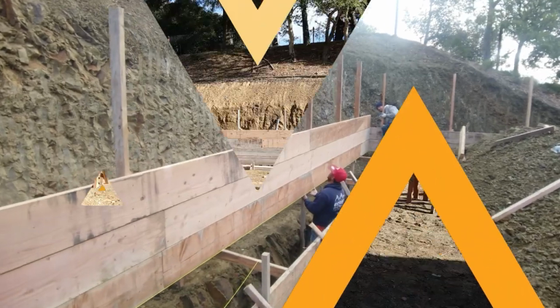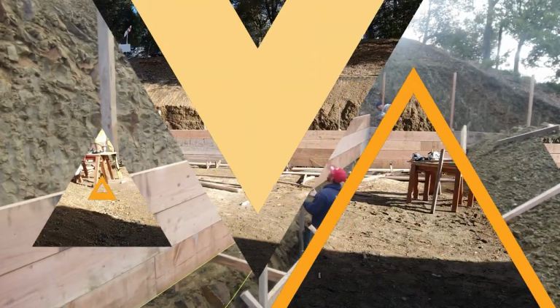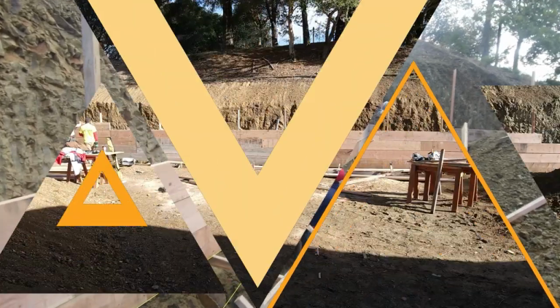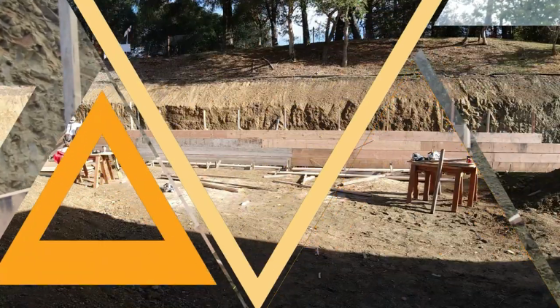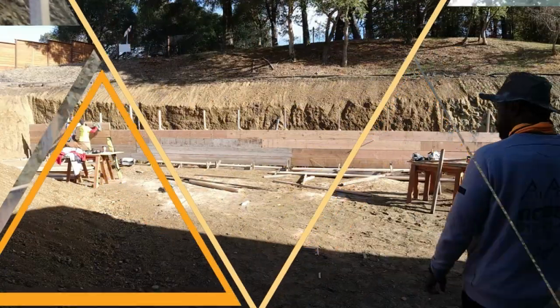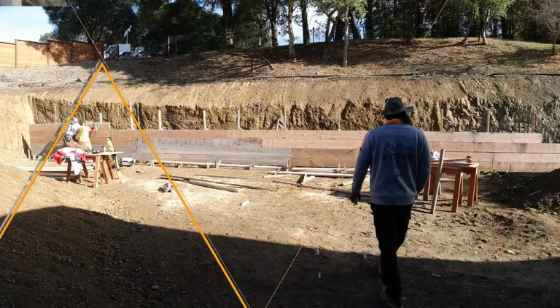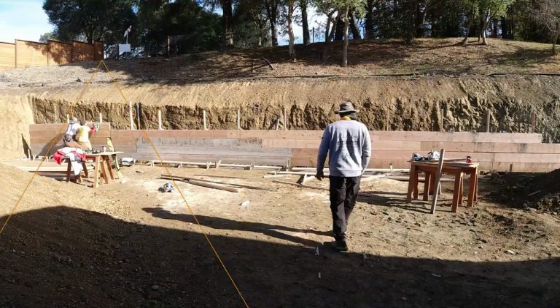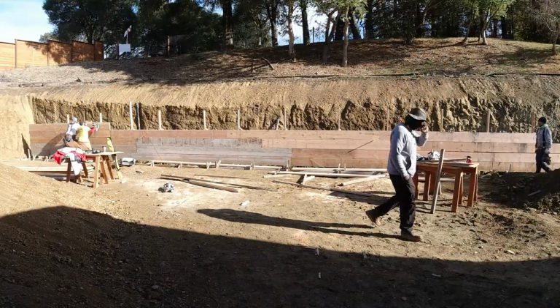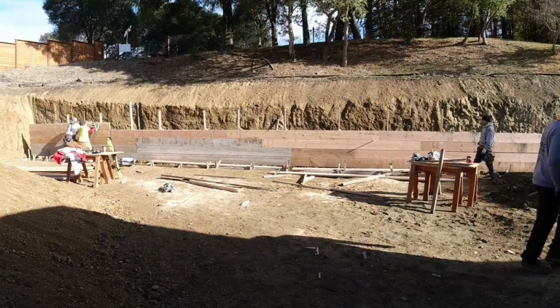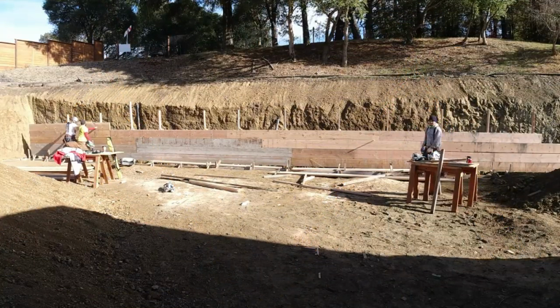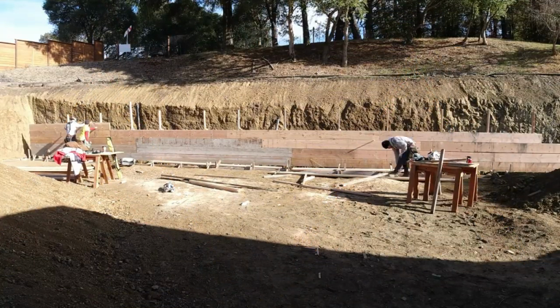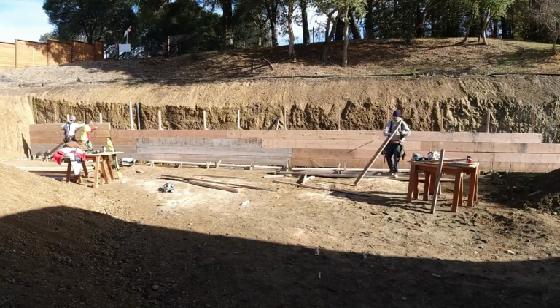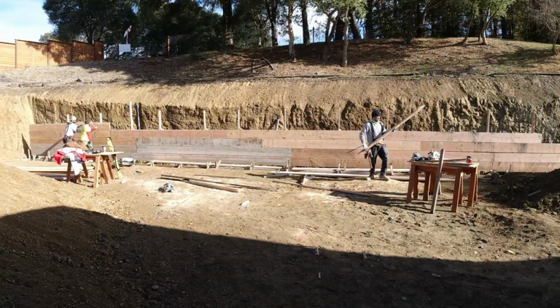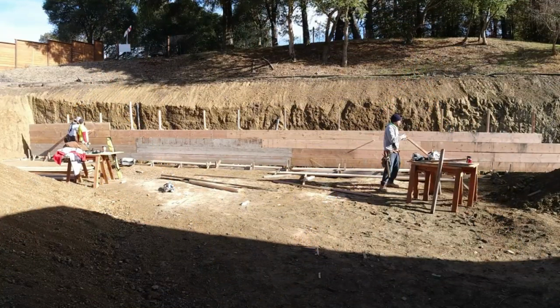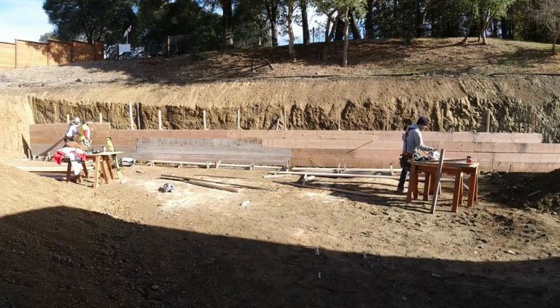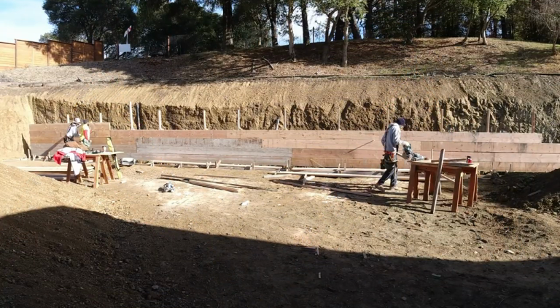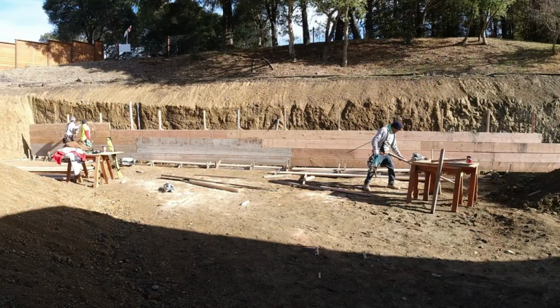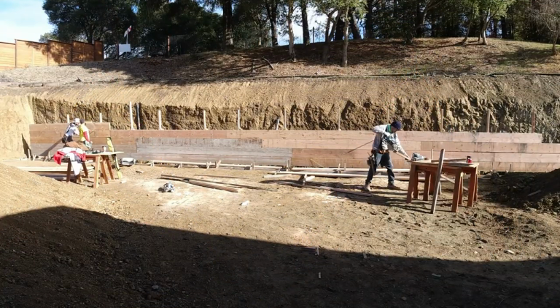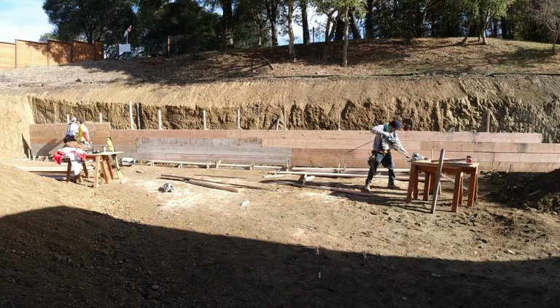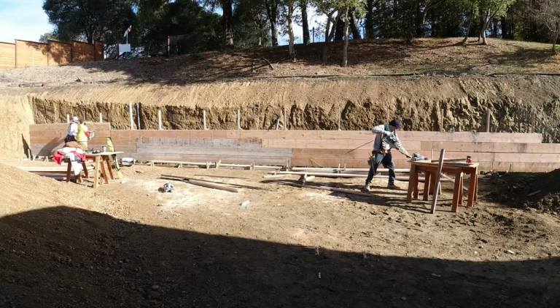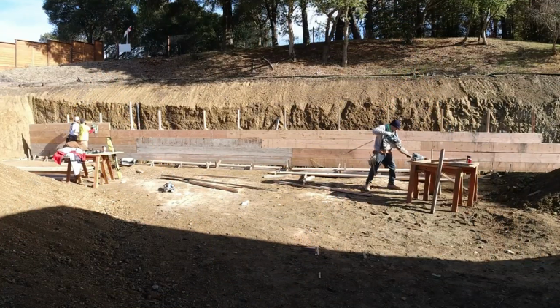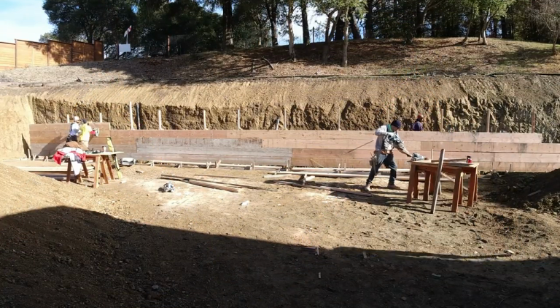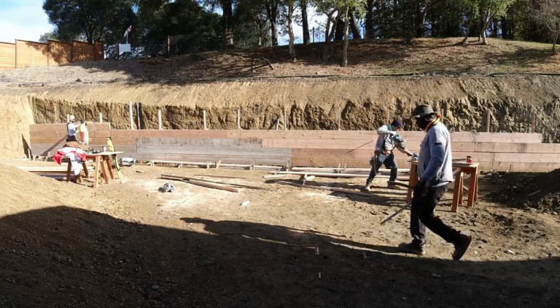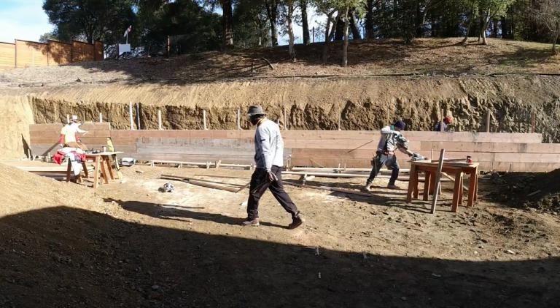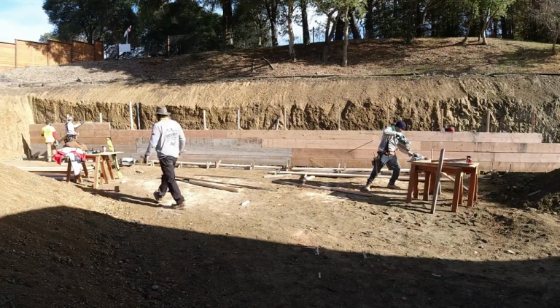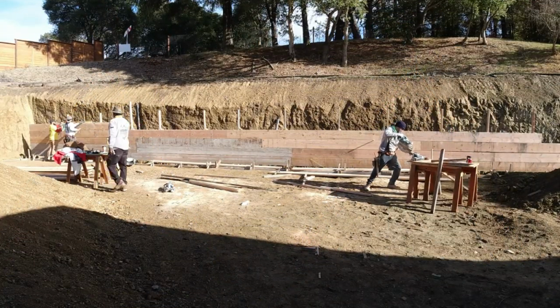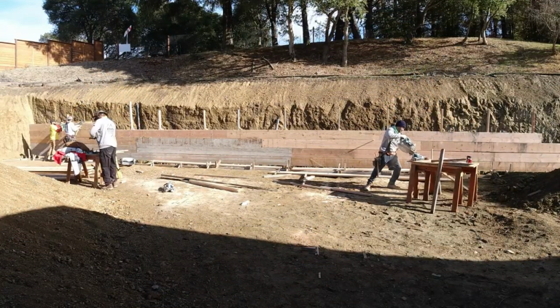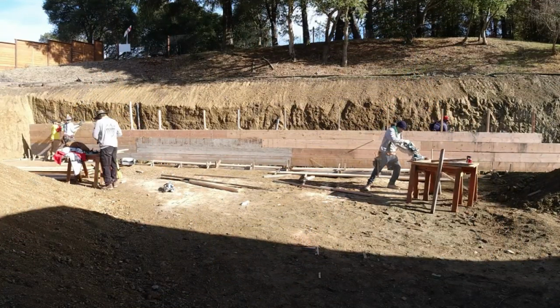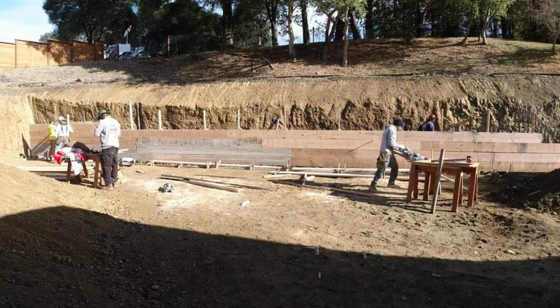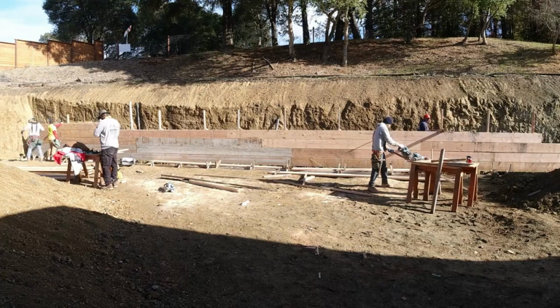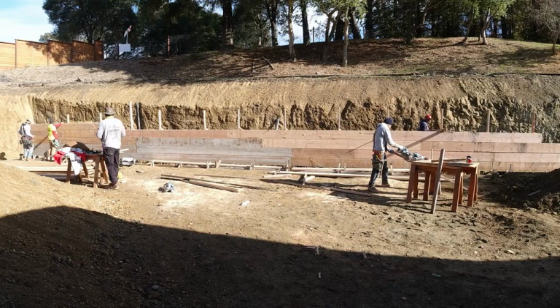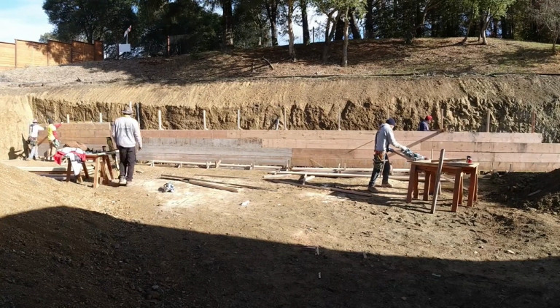Check out the link above or below to see how we go about building the back of a retaining wall.